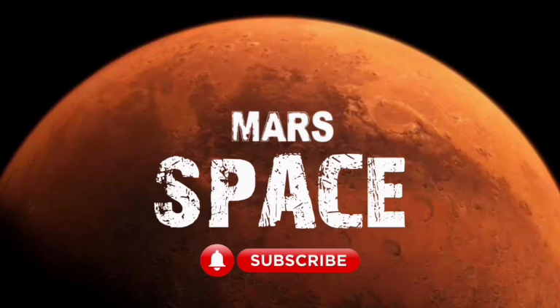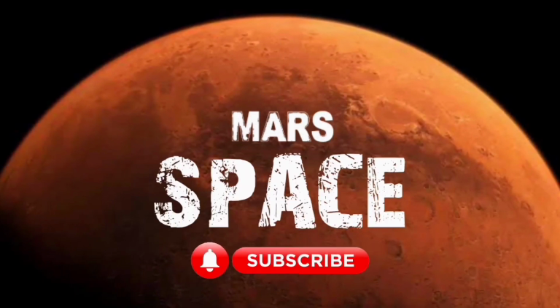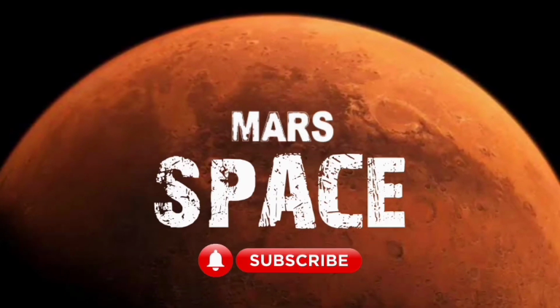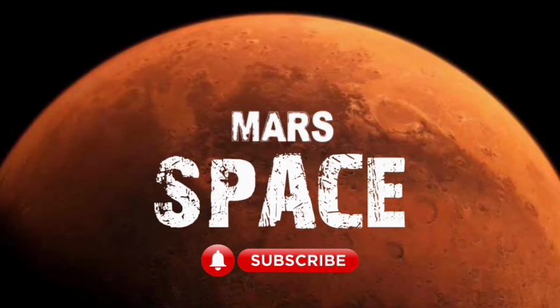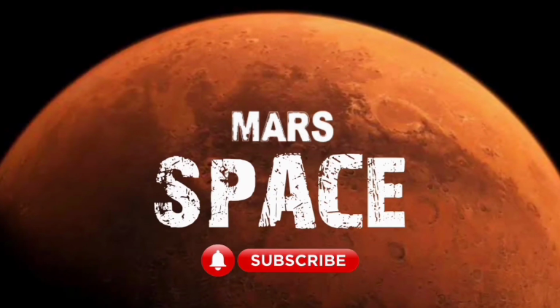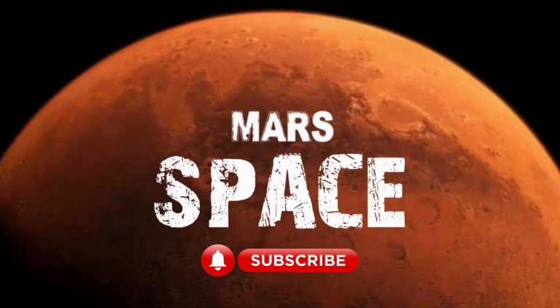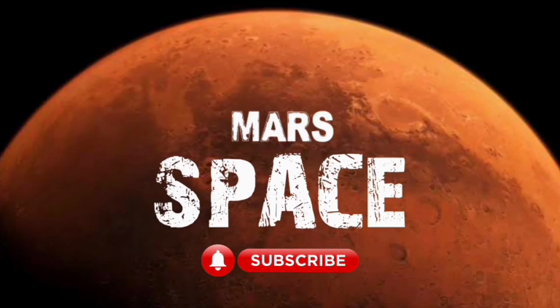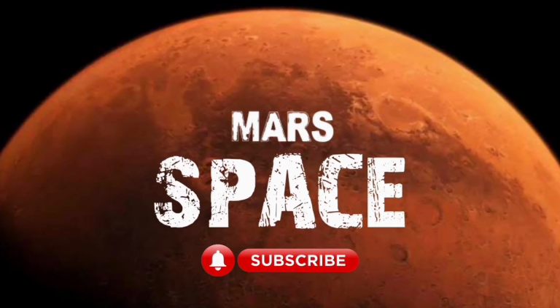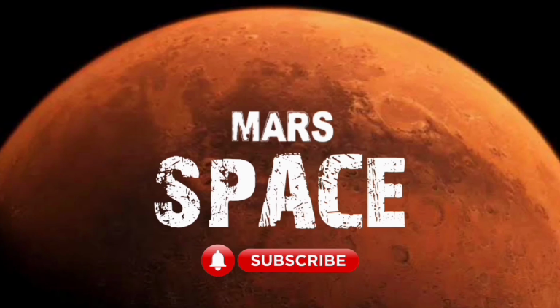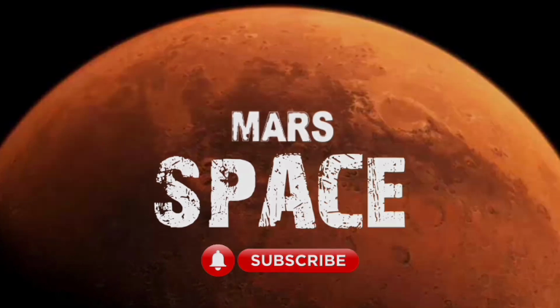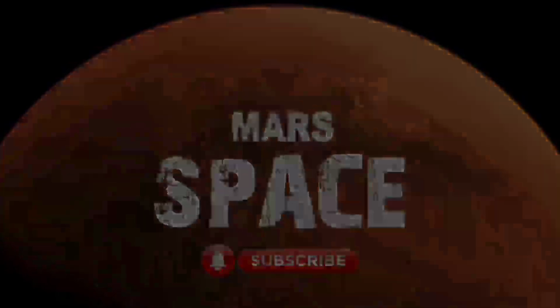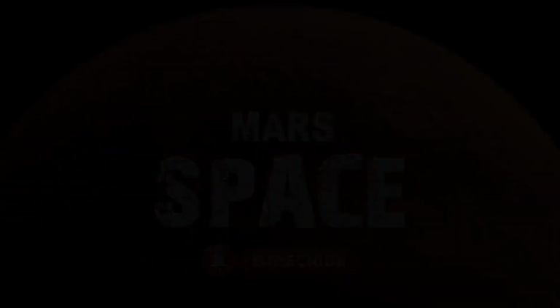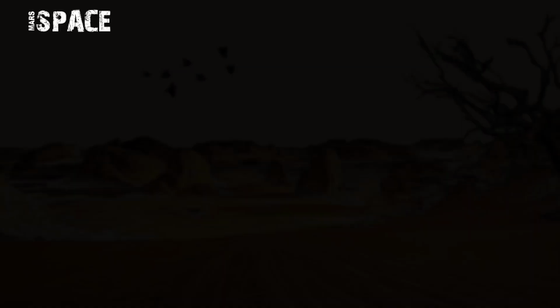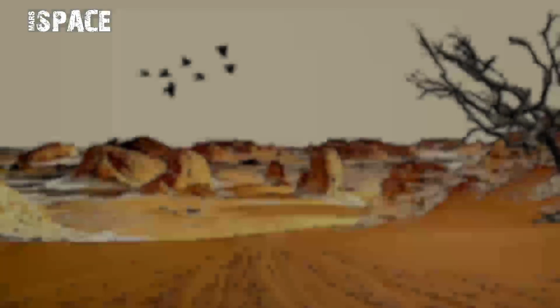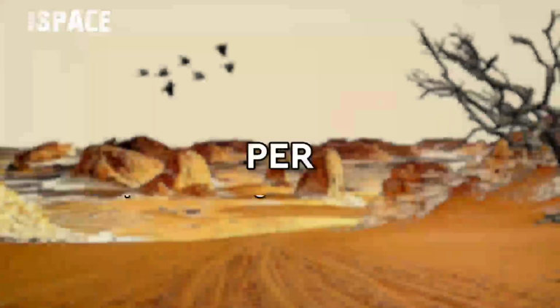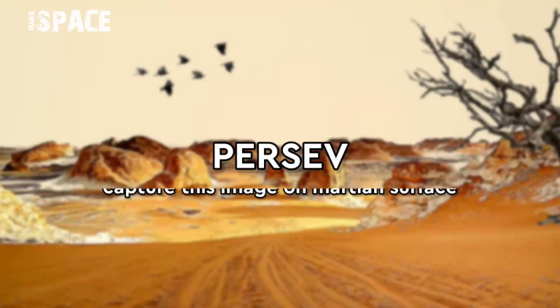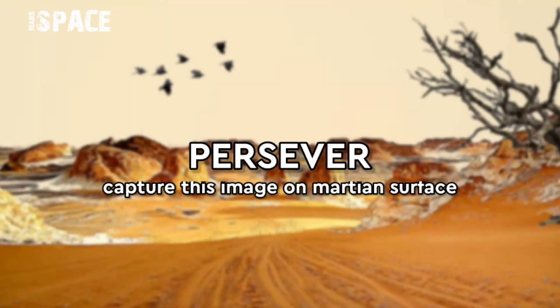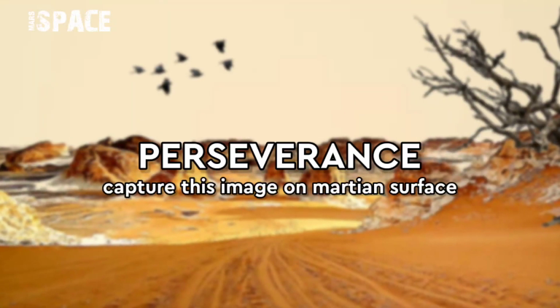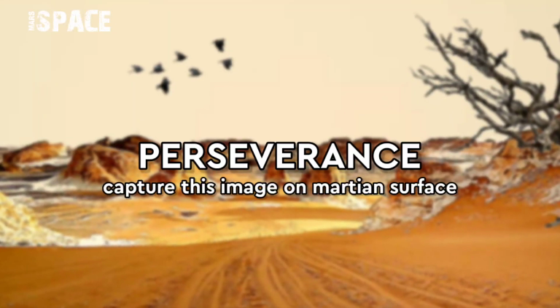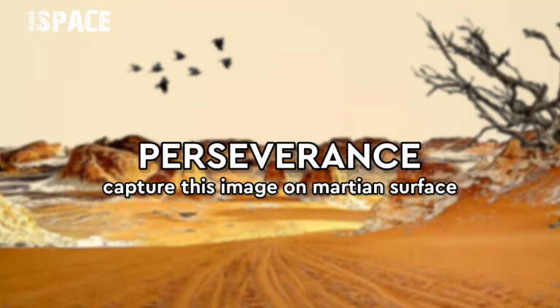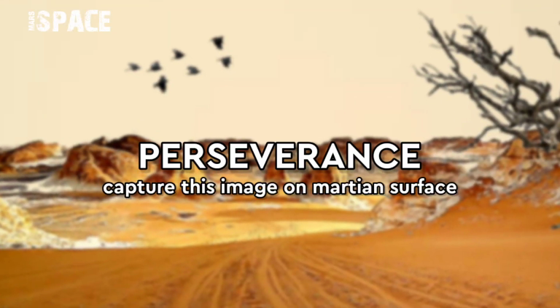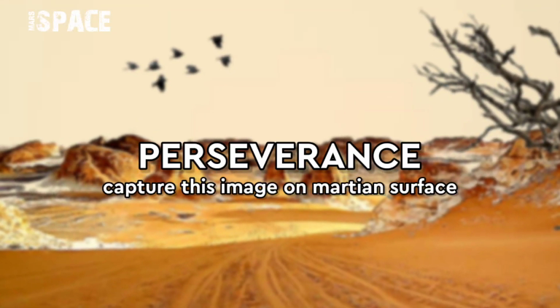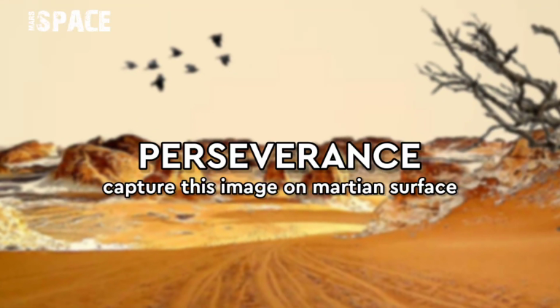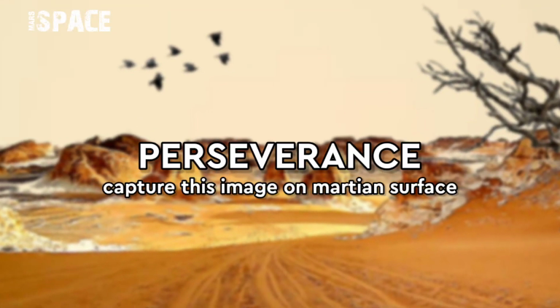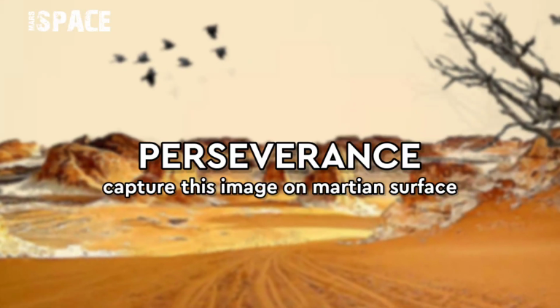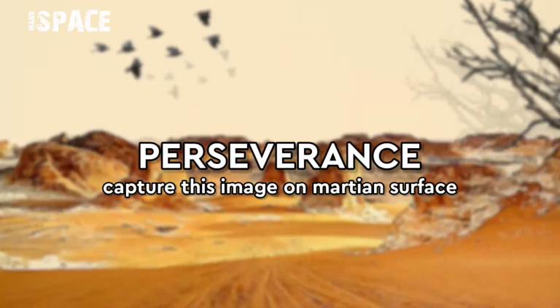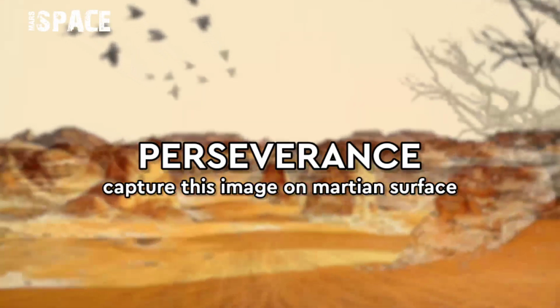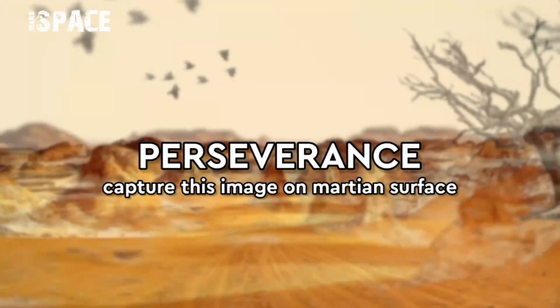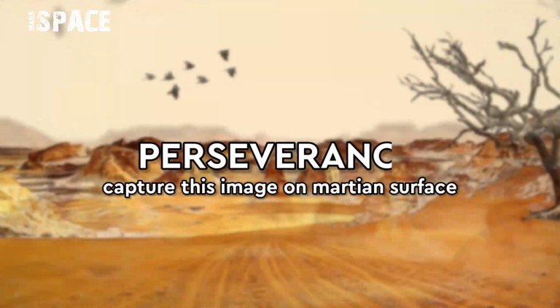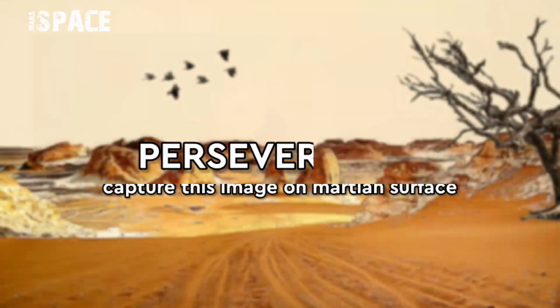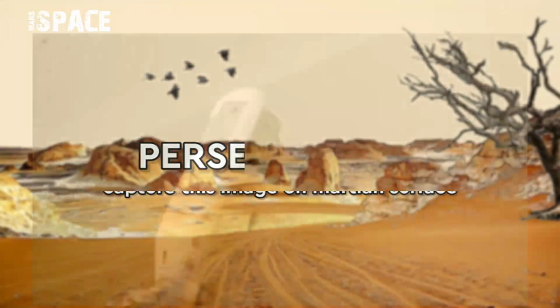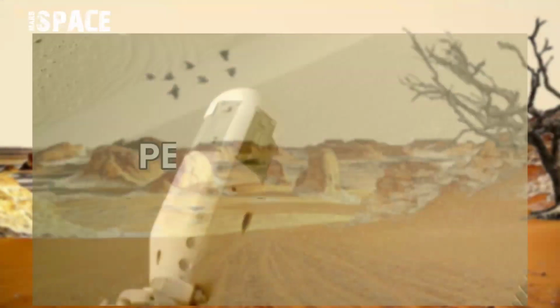Hi my dear friends, welcome back to our YouTube channel Master's Best. For more updates, hit the bell icon with thumbs up and please watch till the end.